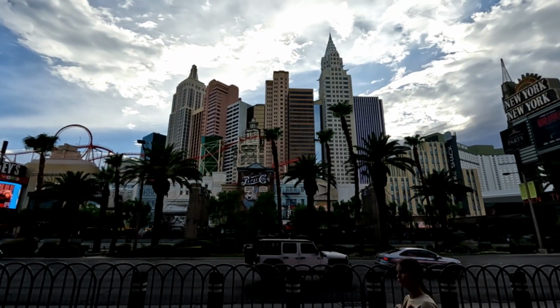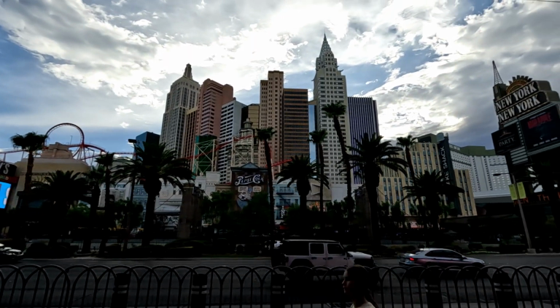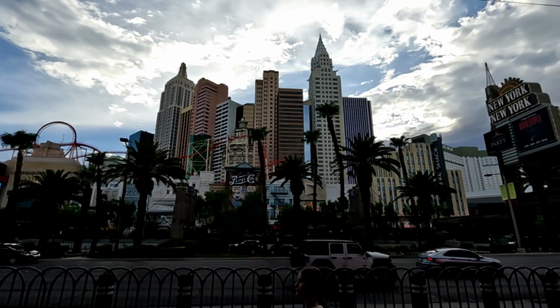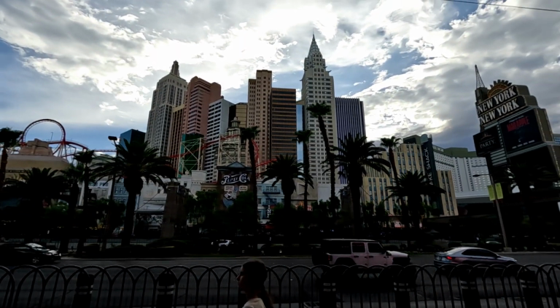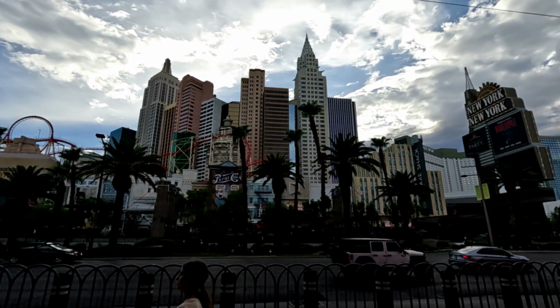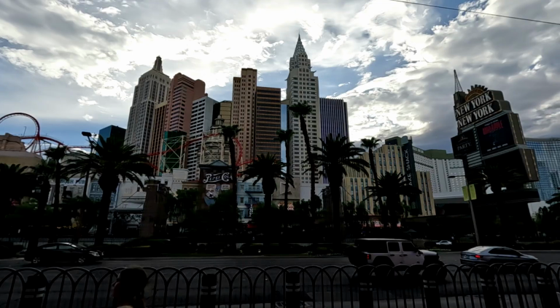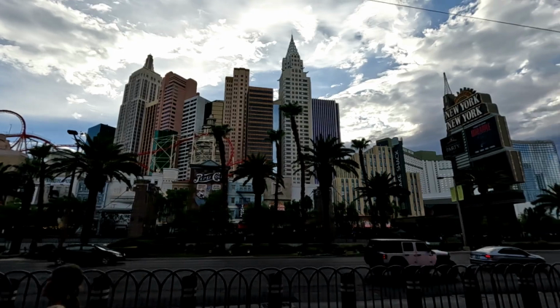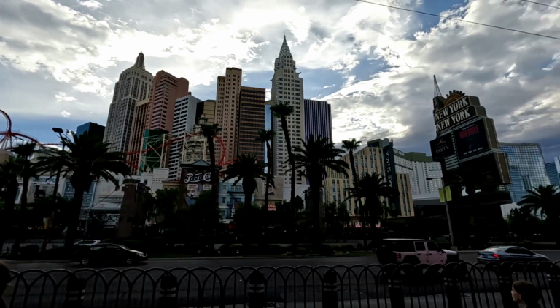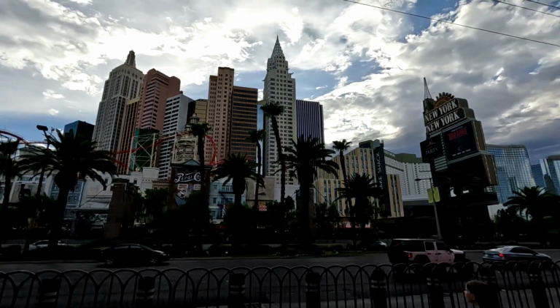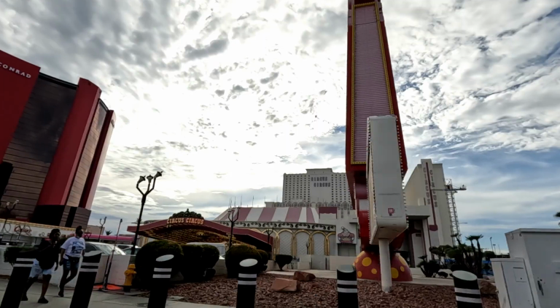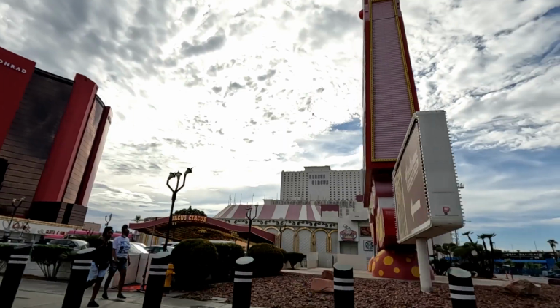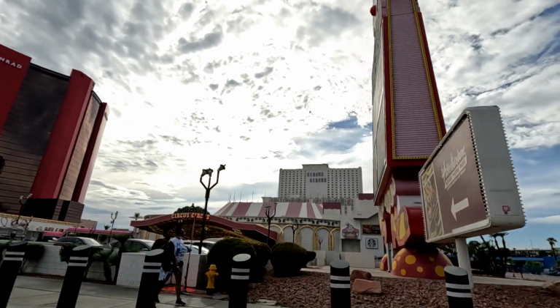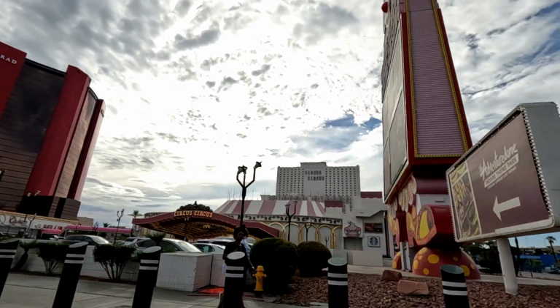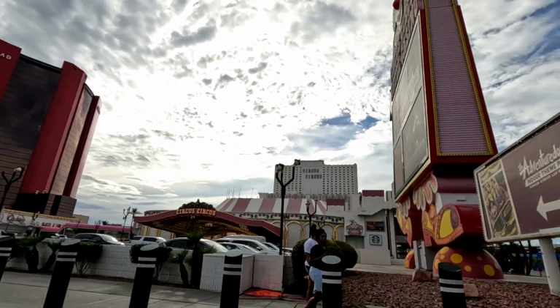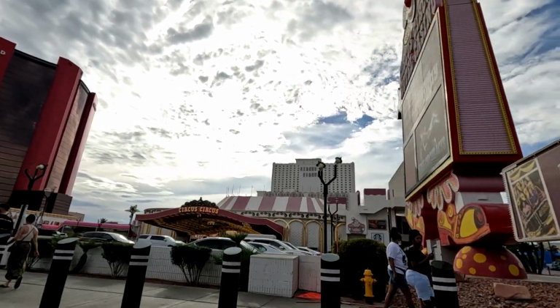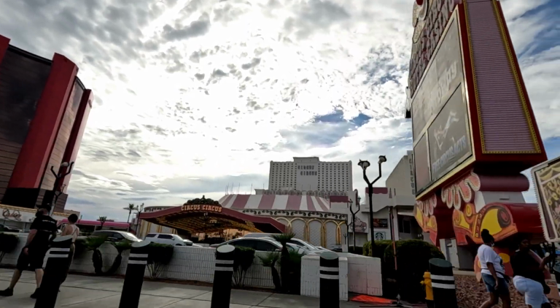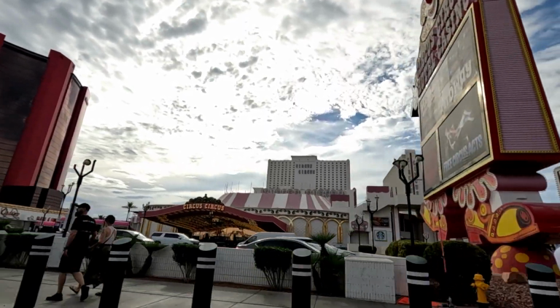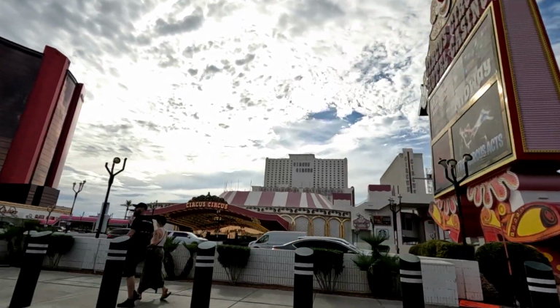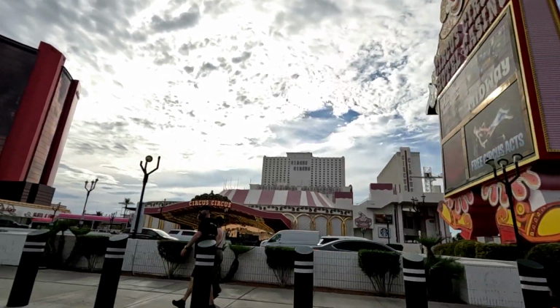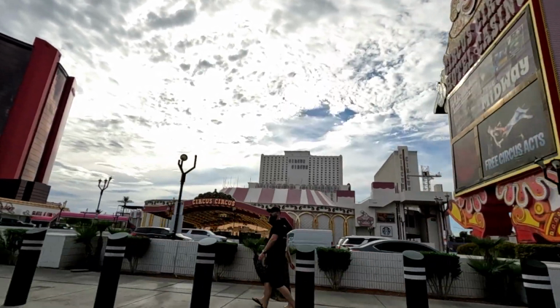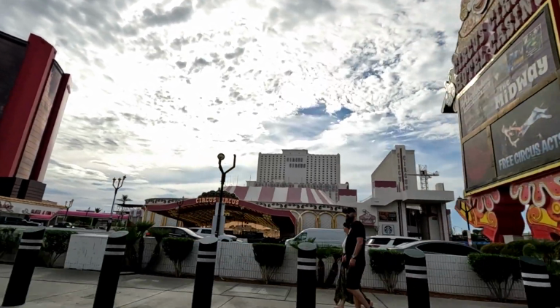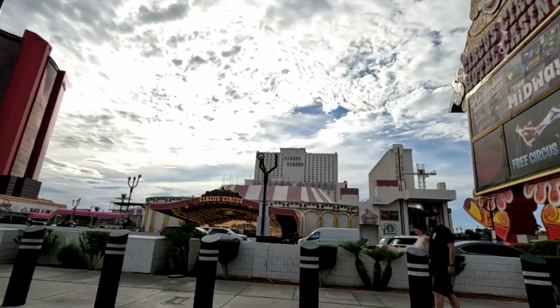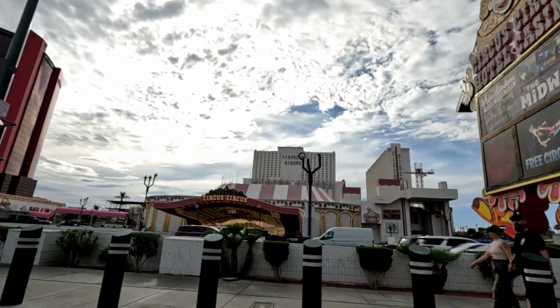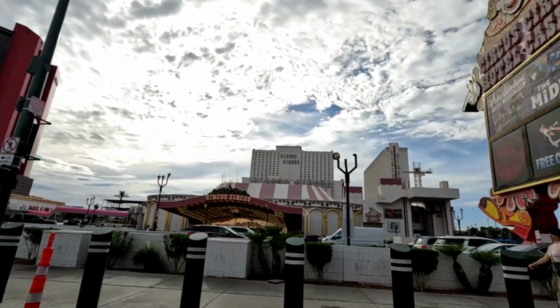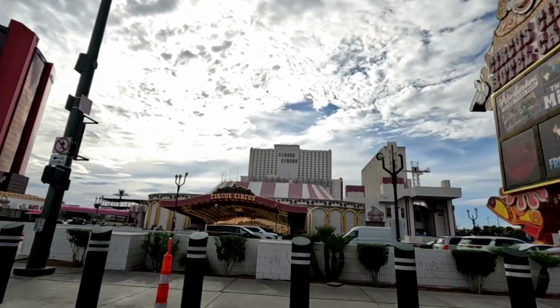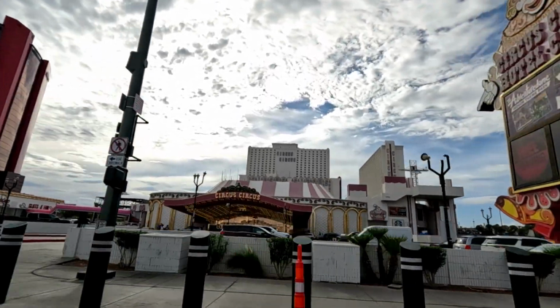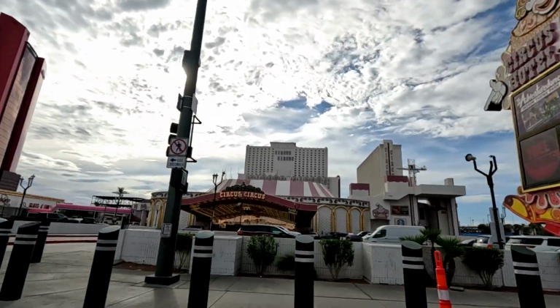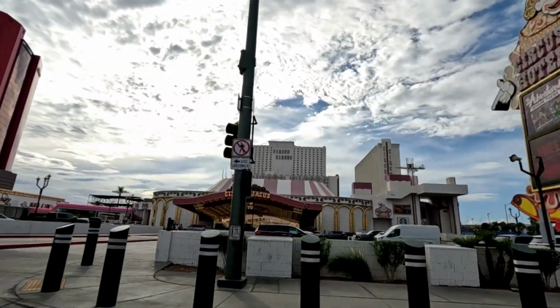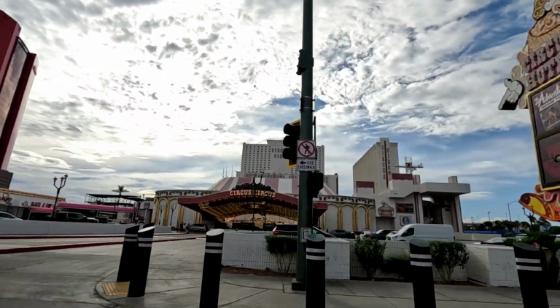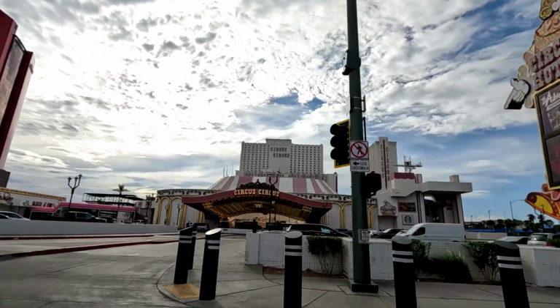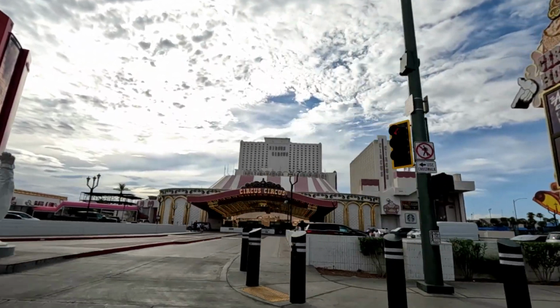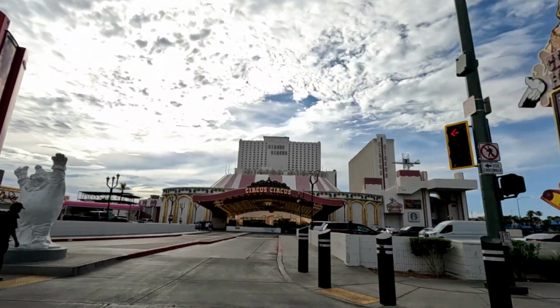If you enjoy roller coasters and rides then you can also check out the Adventure Dome indoor theme park at Circus Circus.